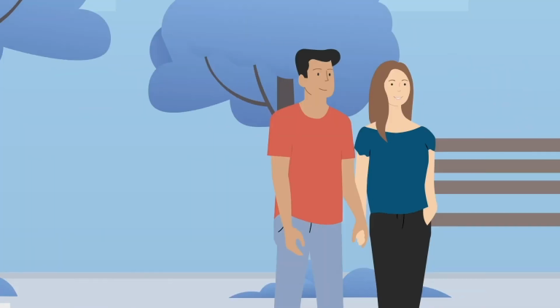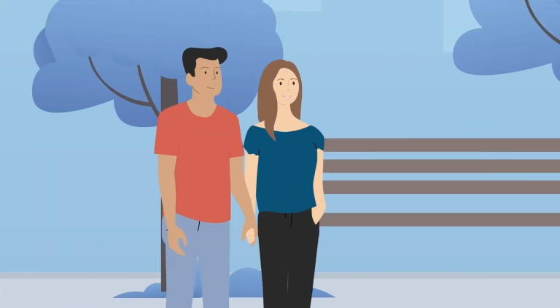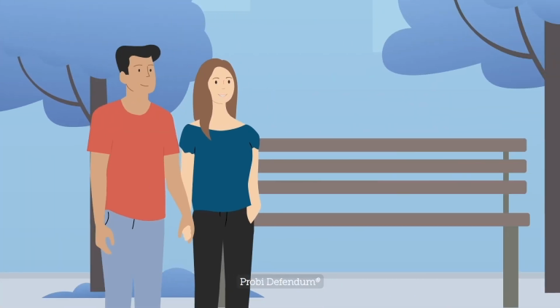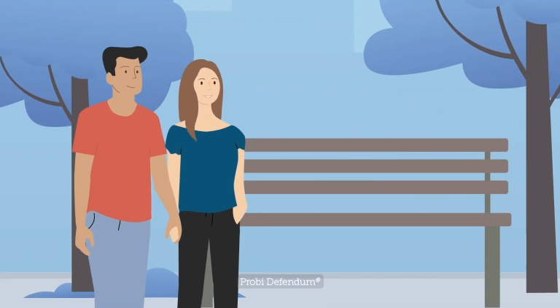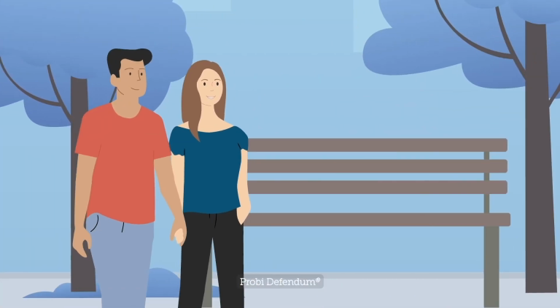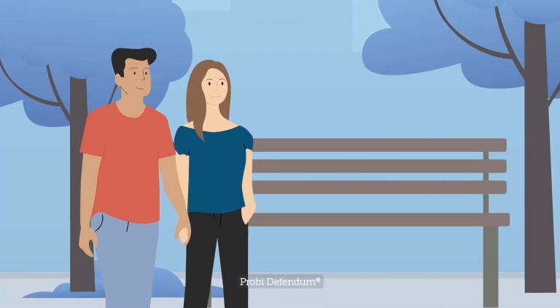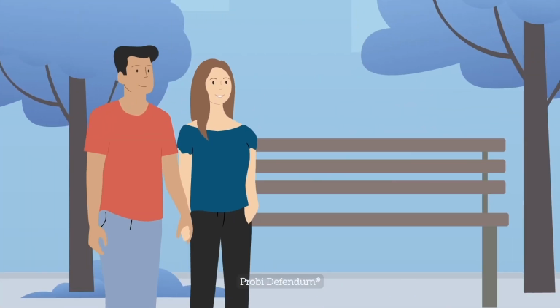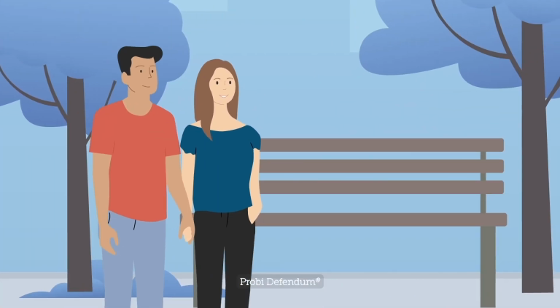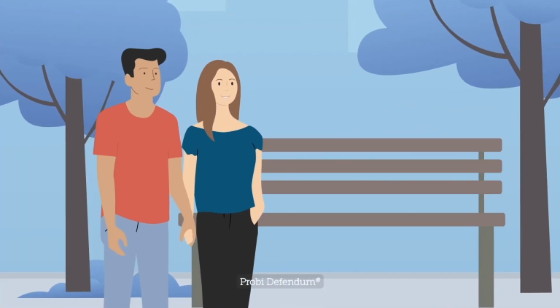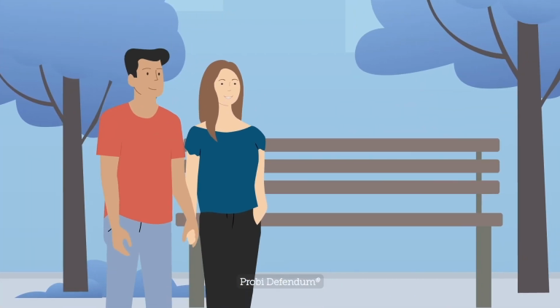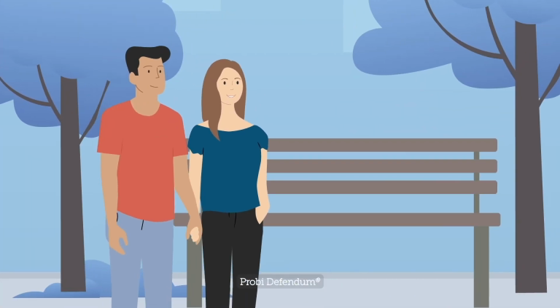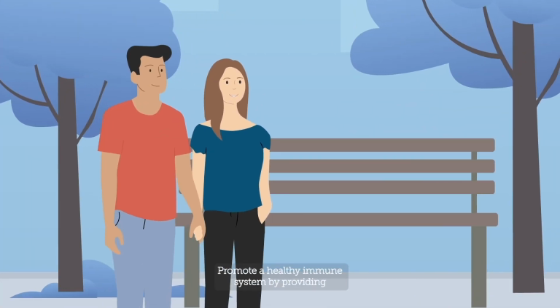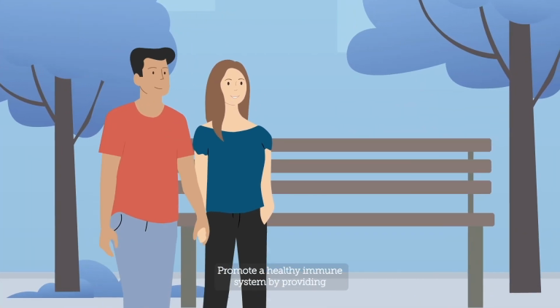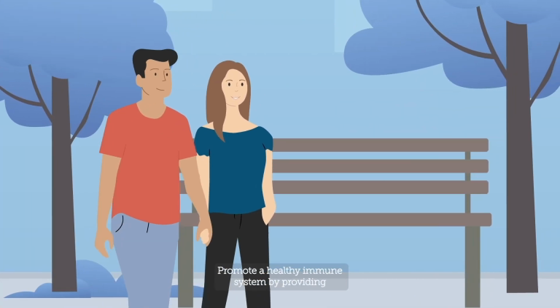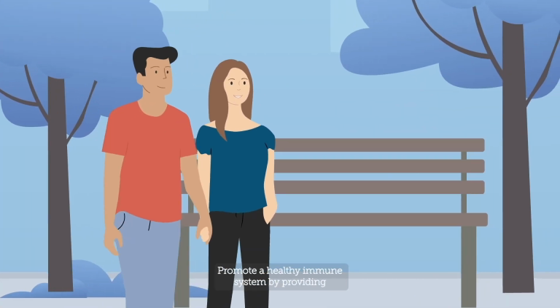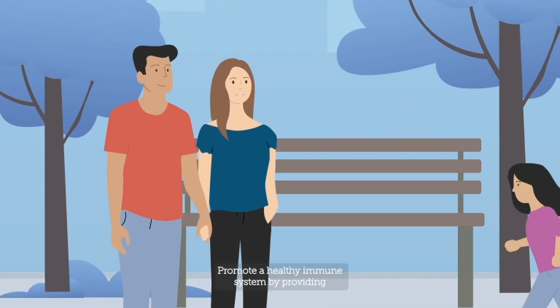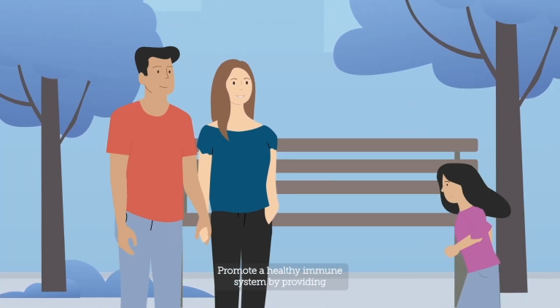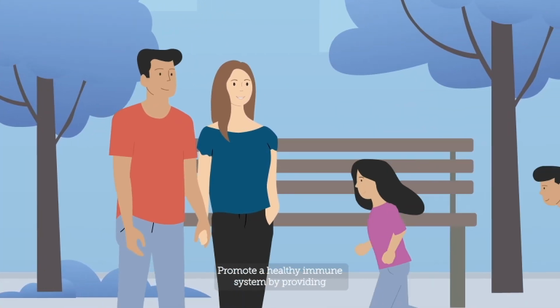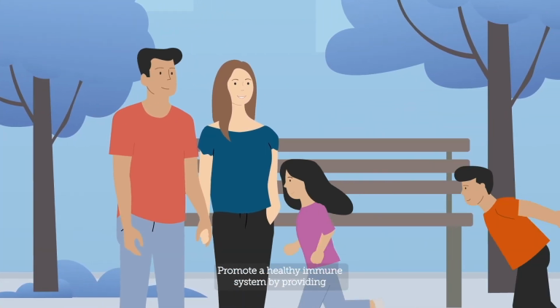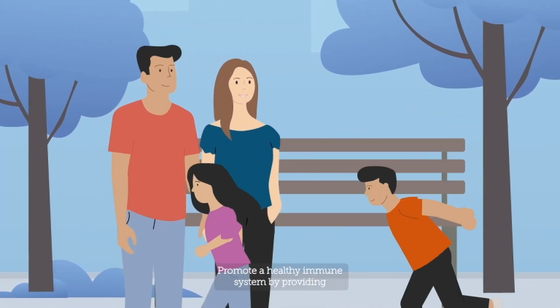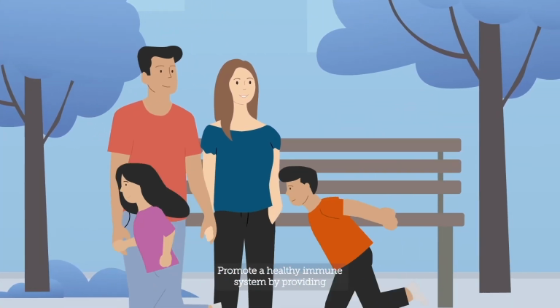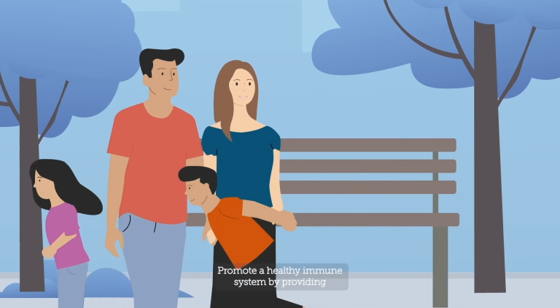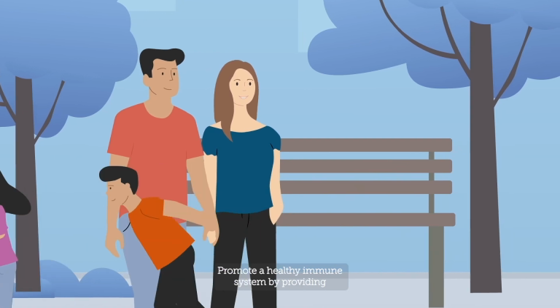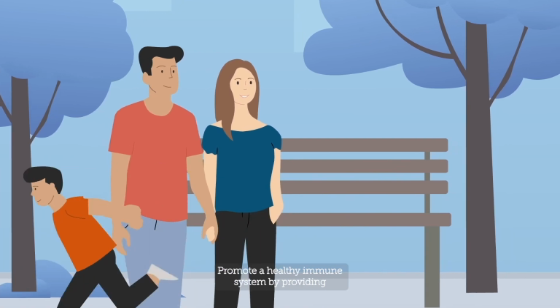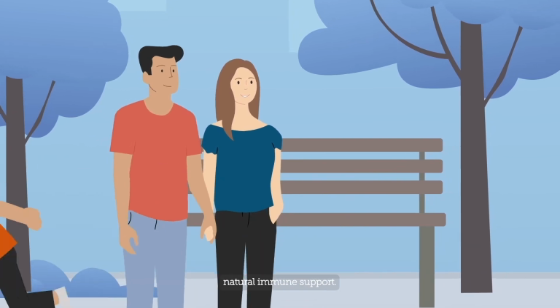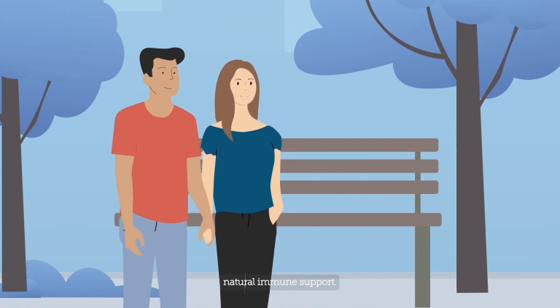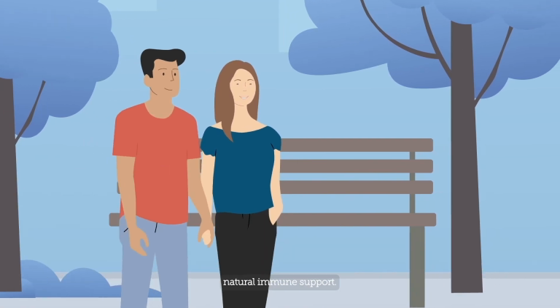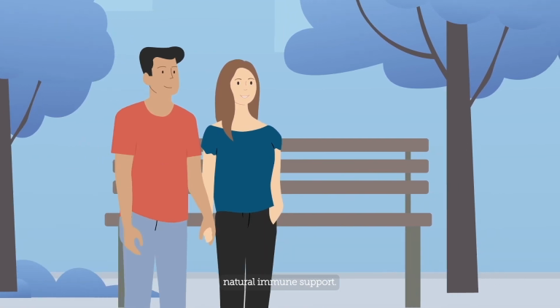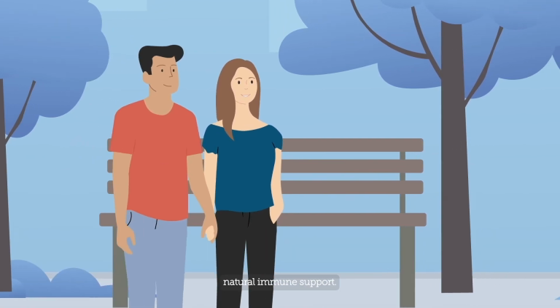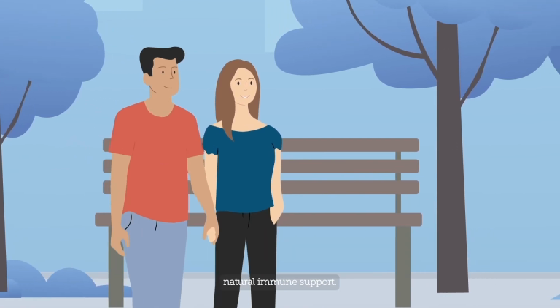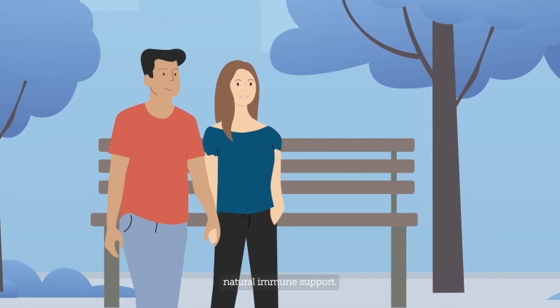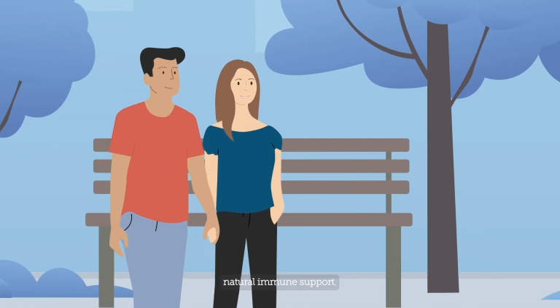Proby Defendem: promote a healthy immune system by providing natural immune support.